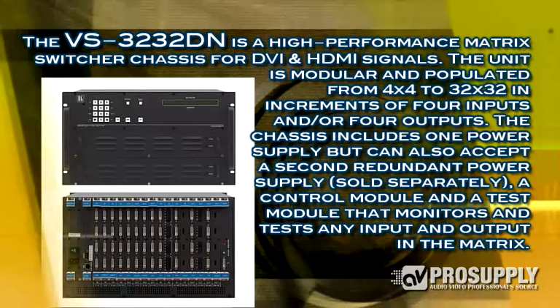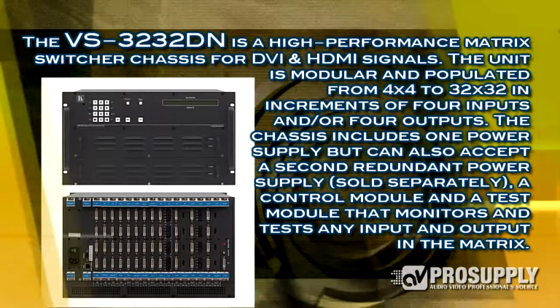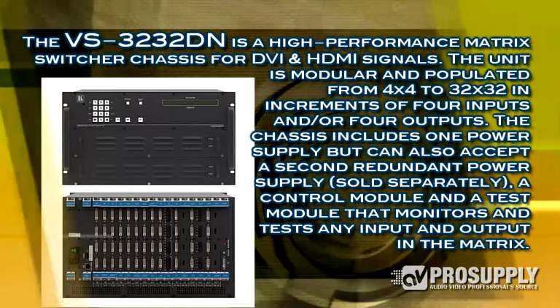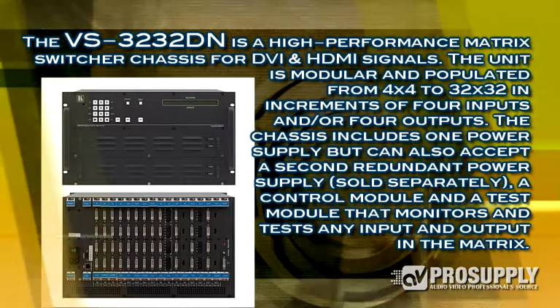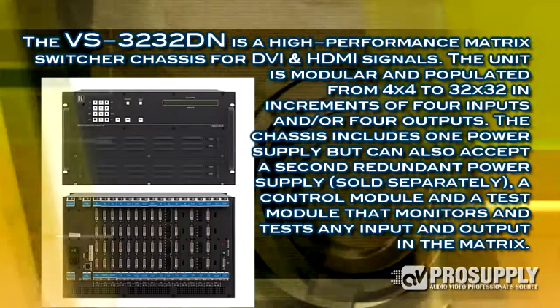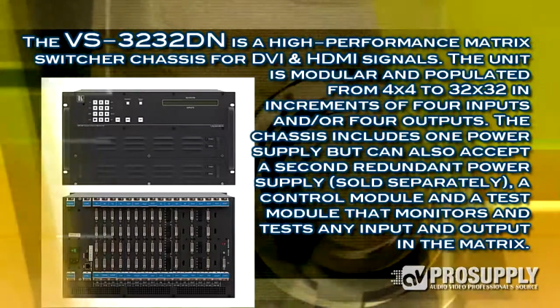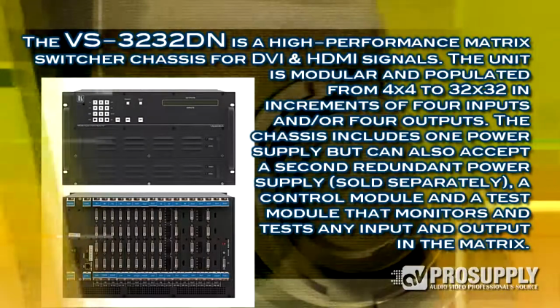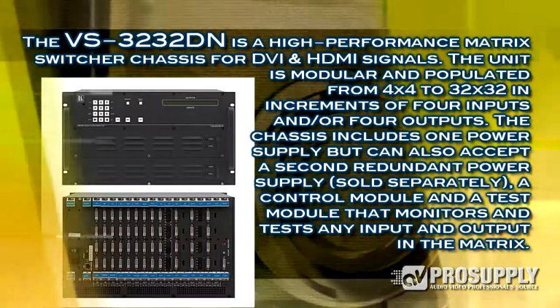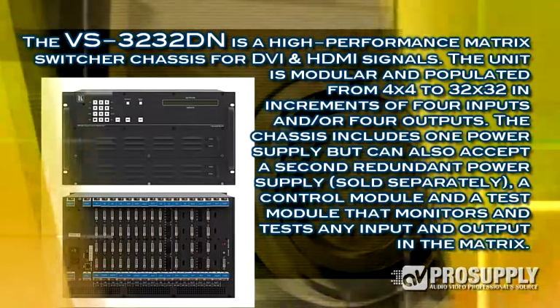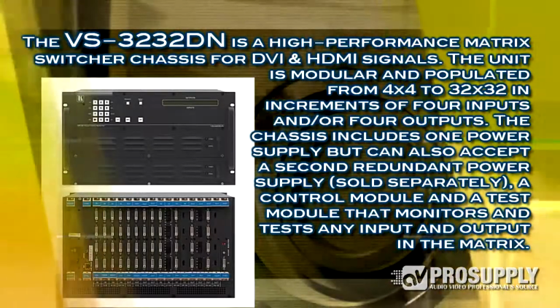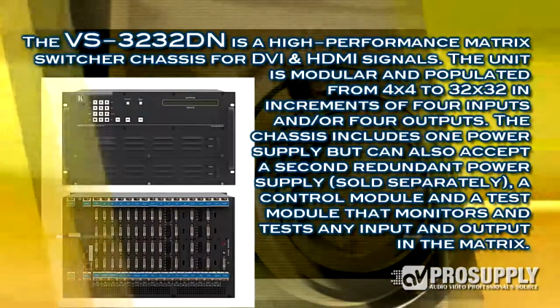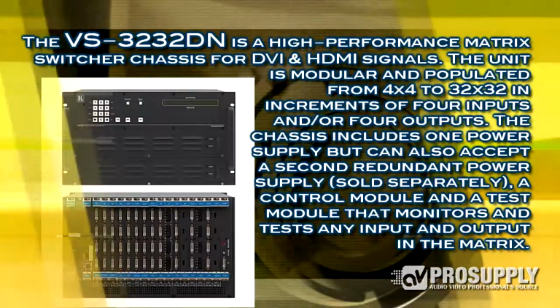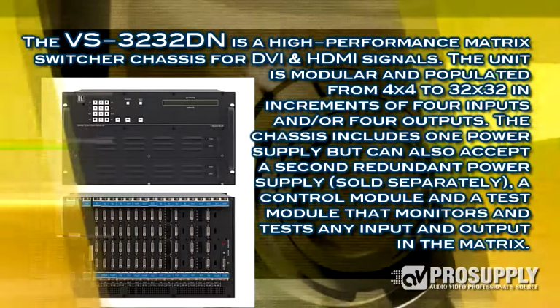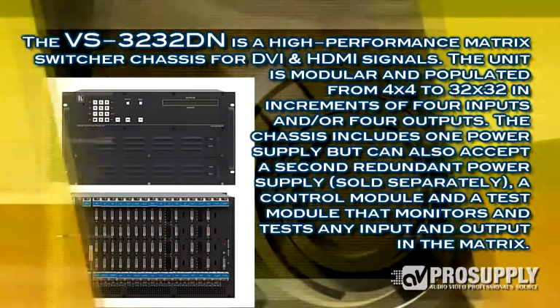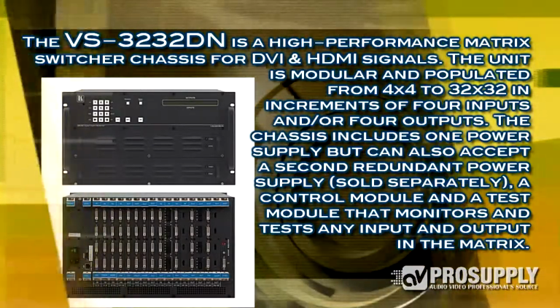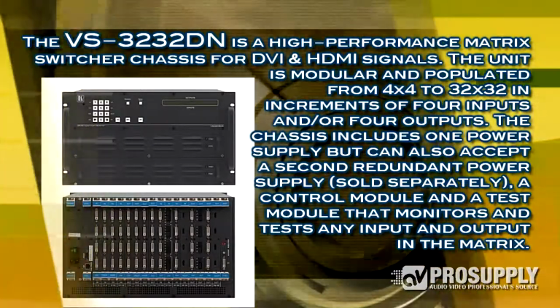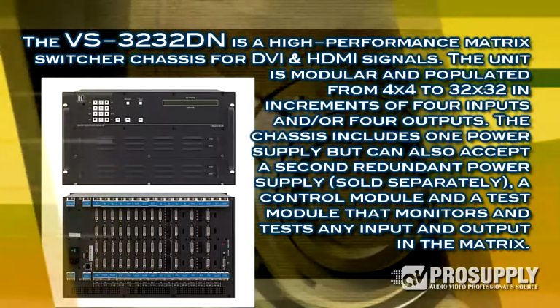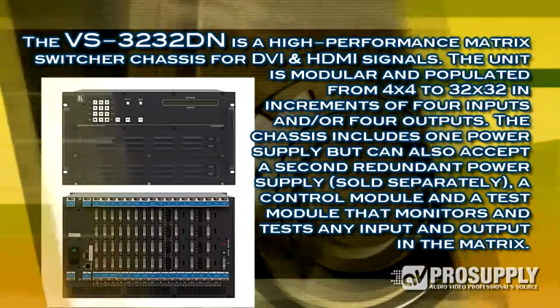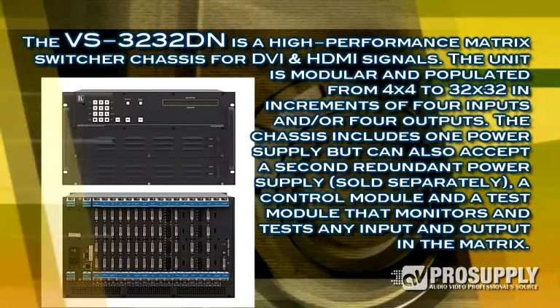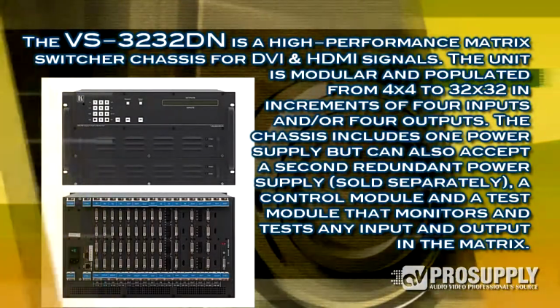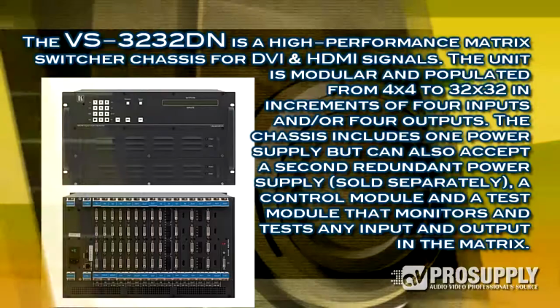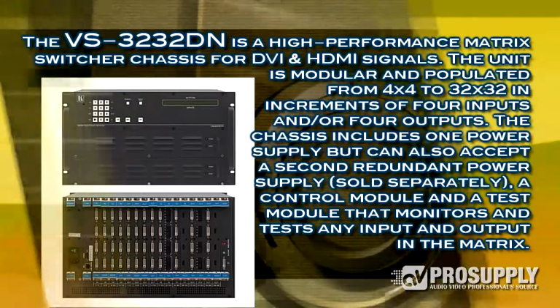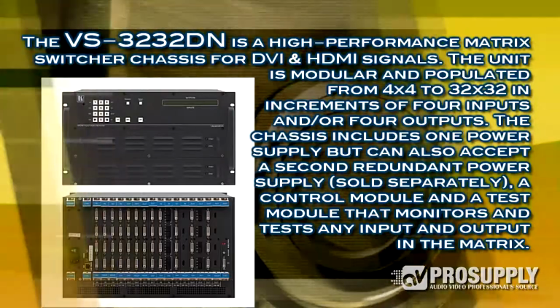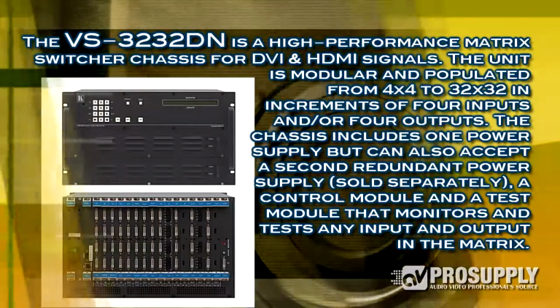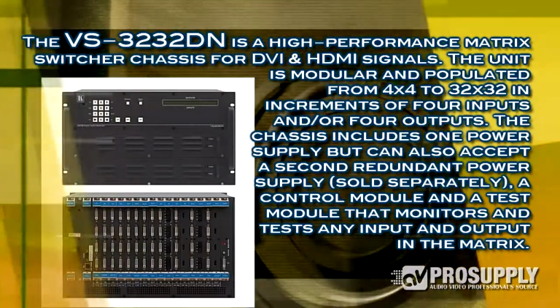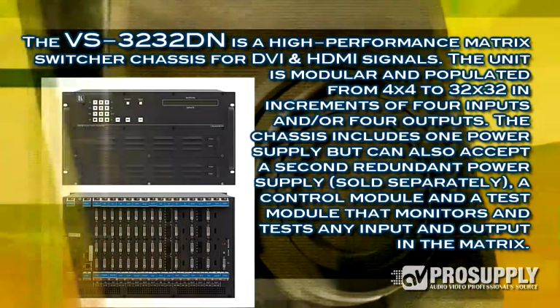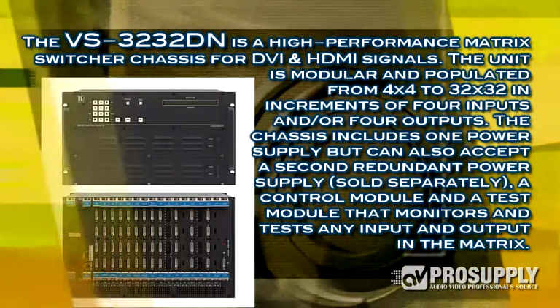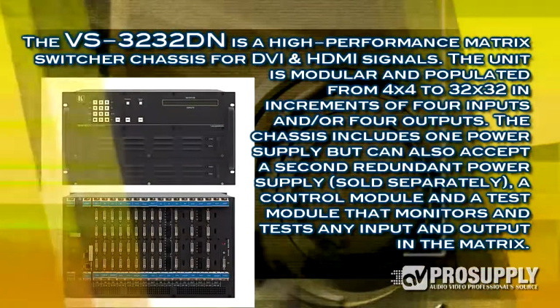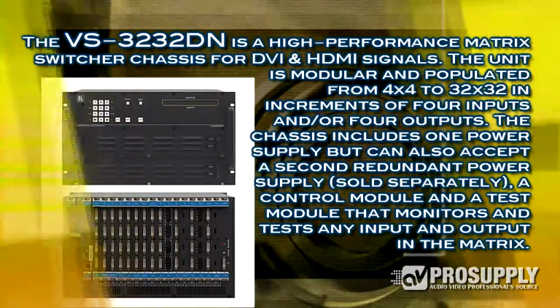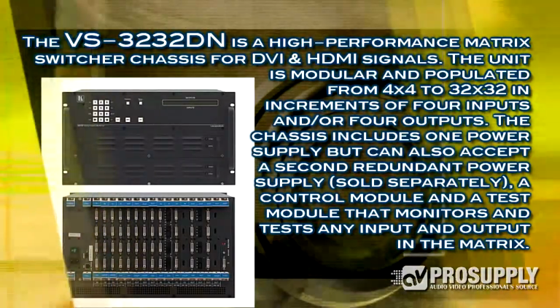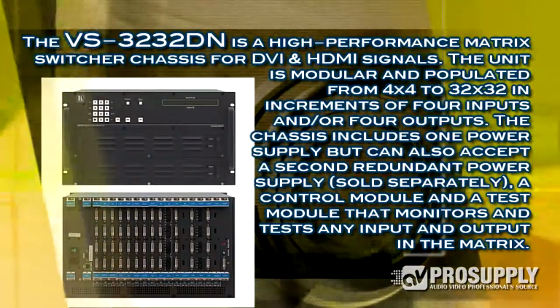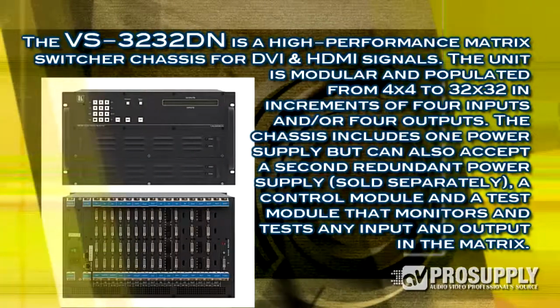In the 32x32, we don't have quite as many choices, but still a wide range of HDMI, DVI, fiber, and twisted pair.